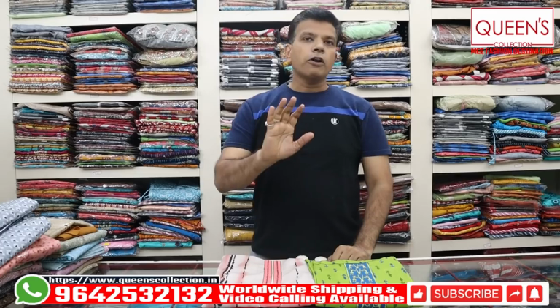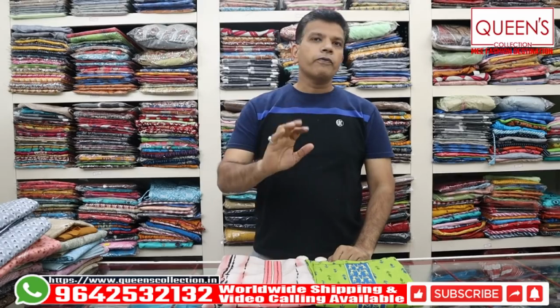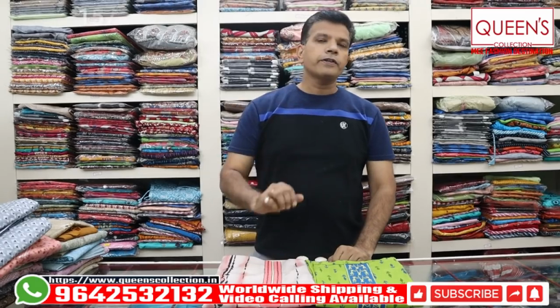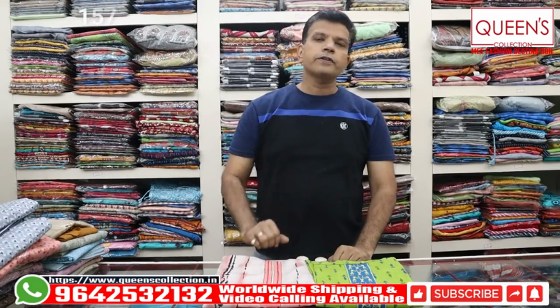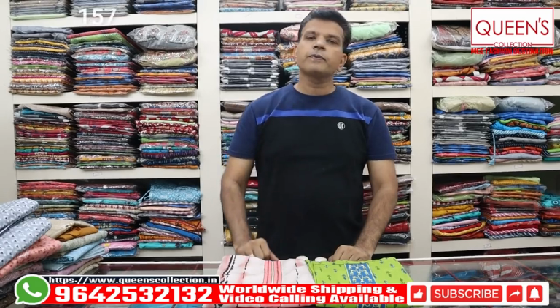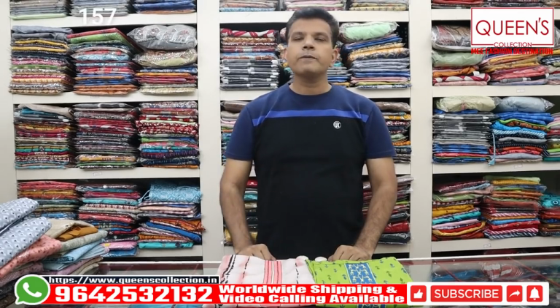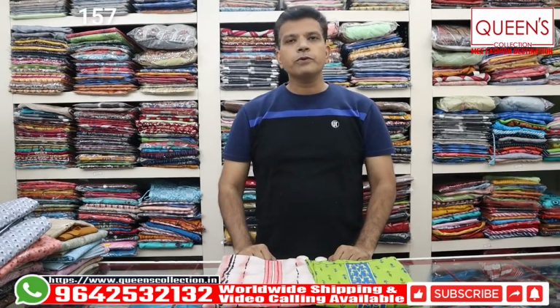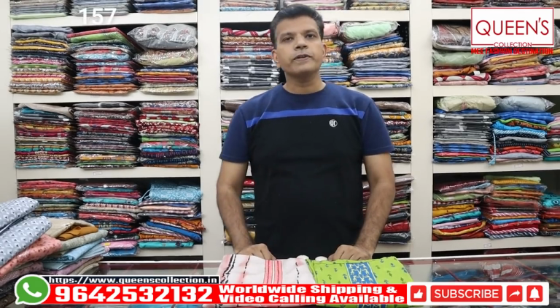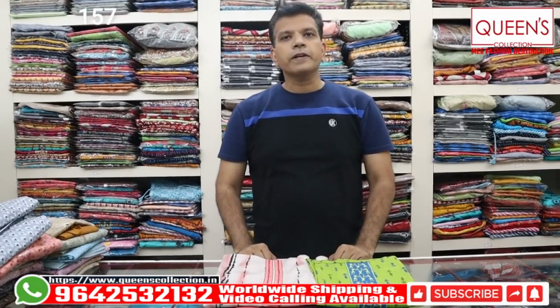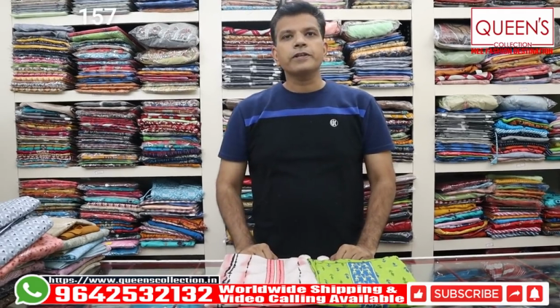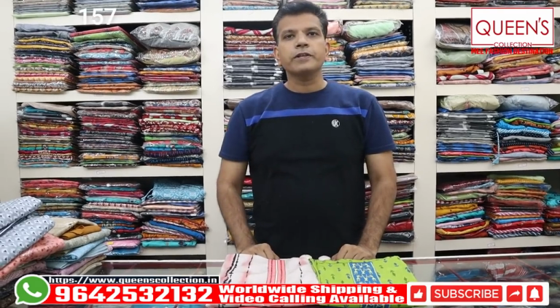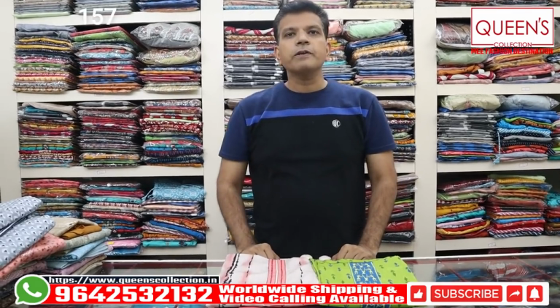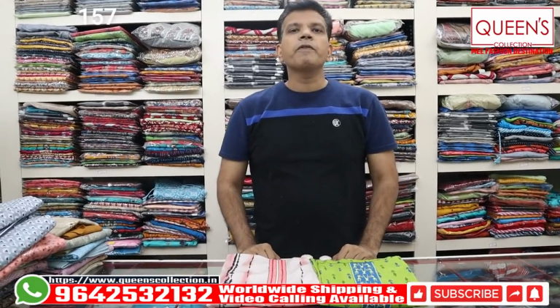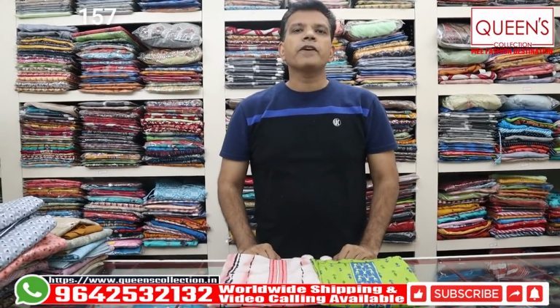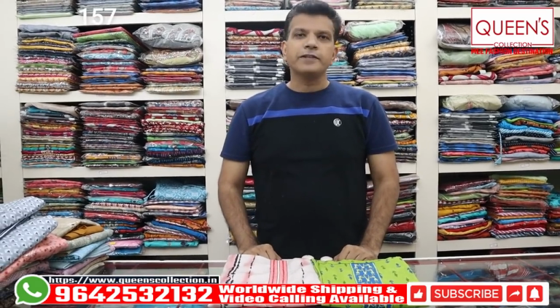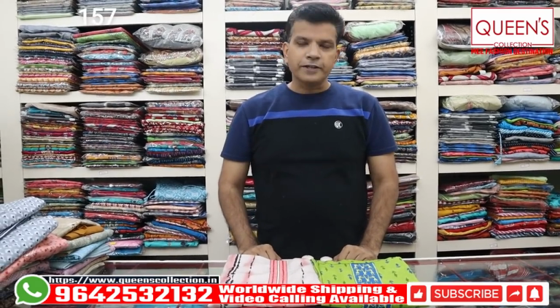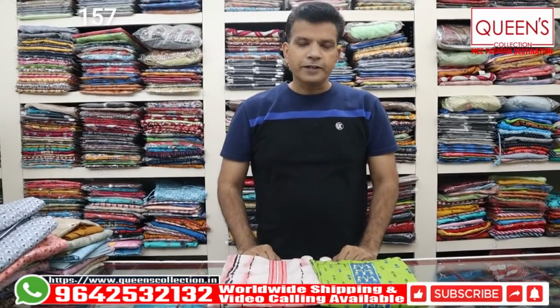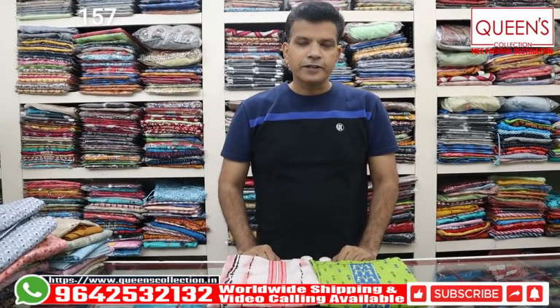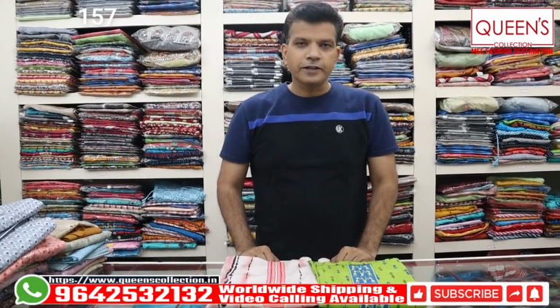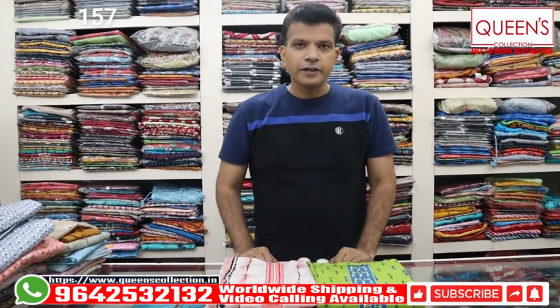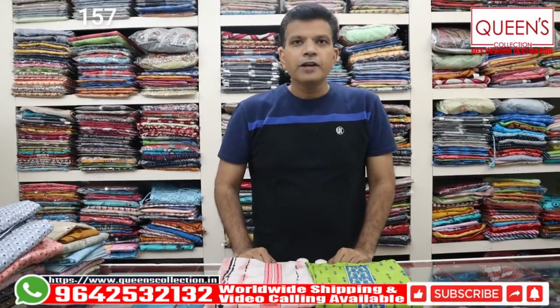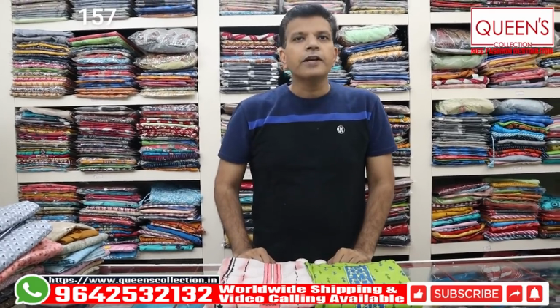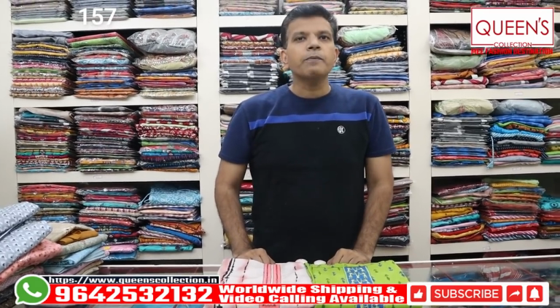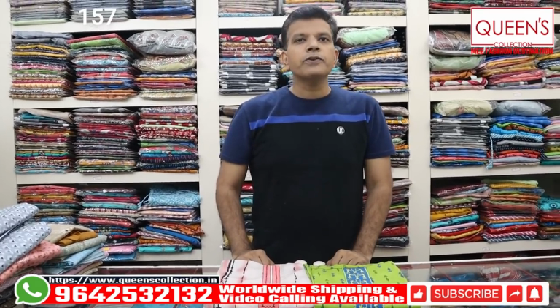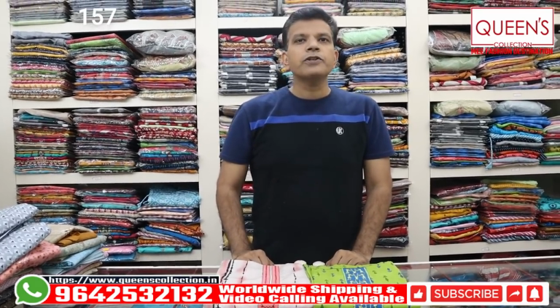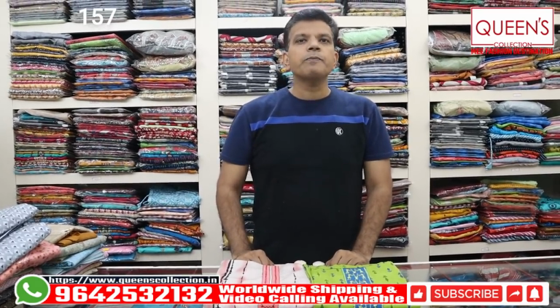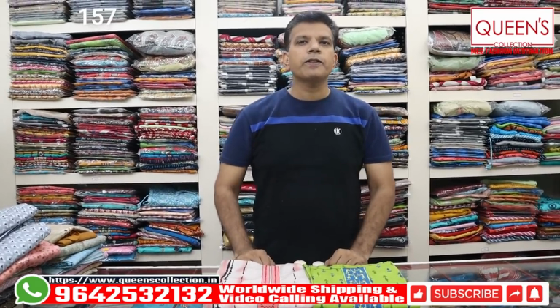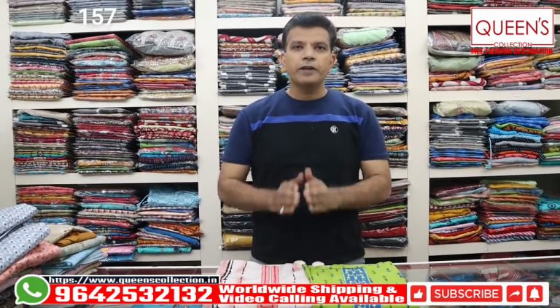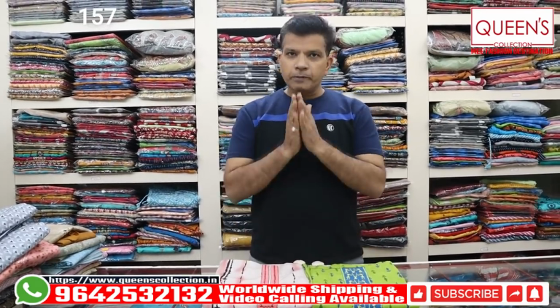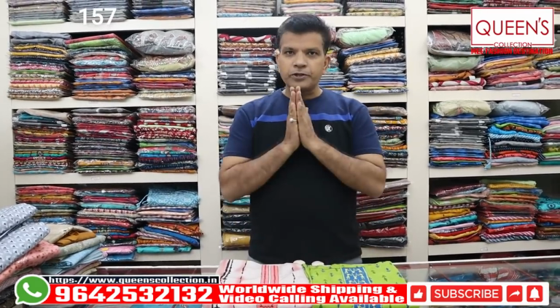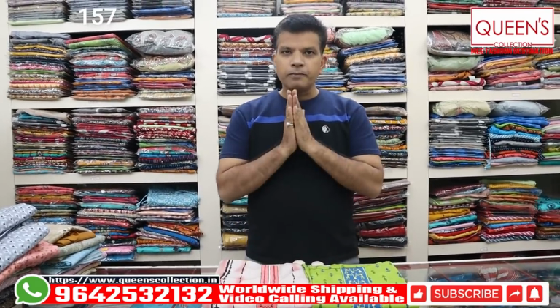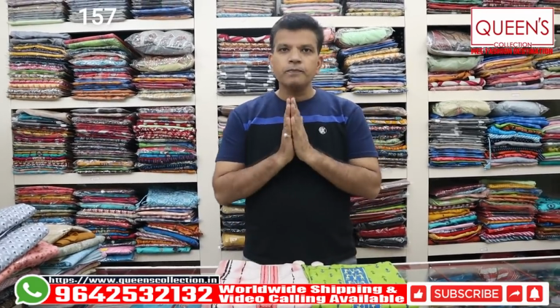Hello friends, welcome to Queen's Collection. I am a fashion destination. Welcome to Team Queen's Collection, I am a fan of all of you.